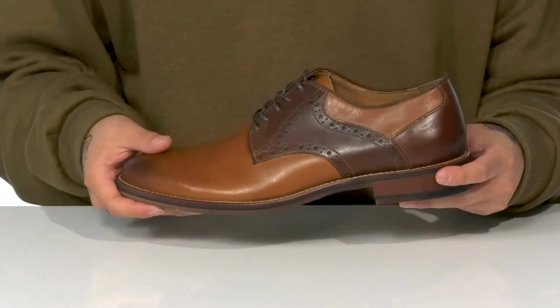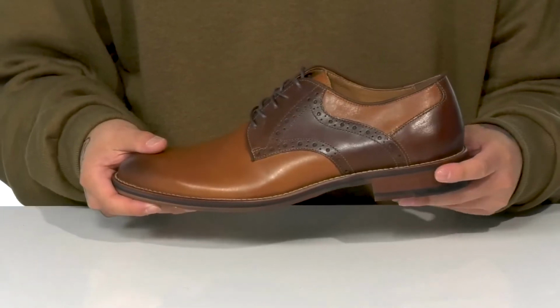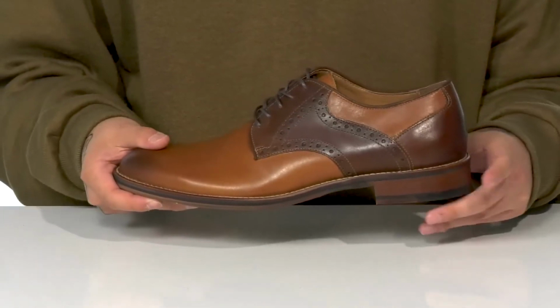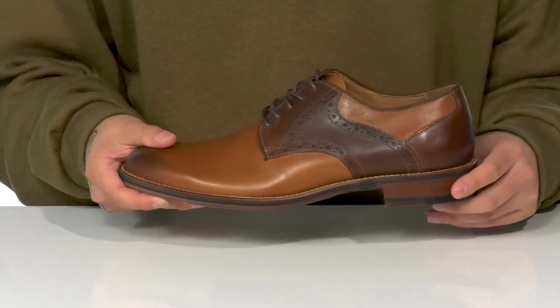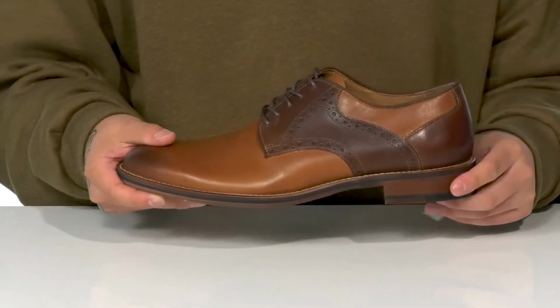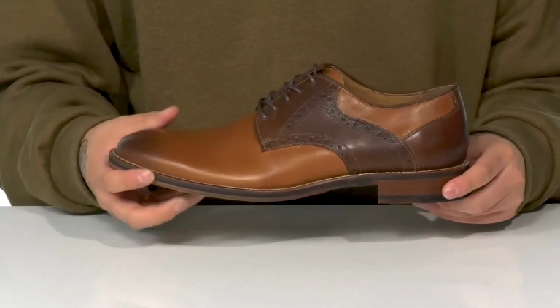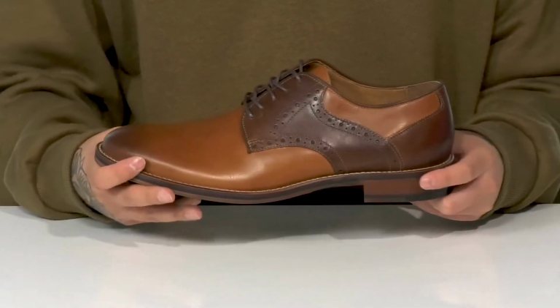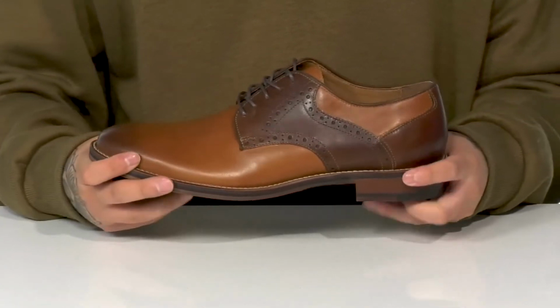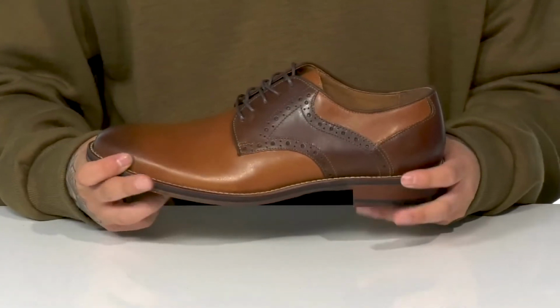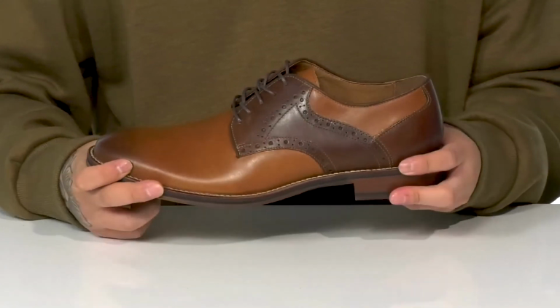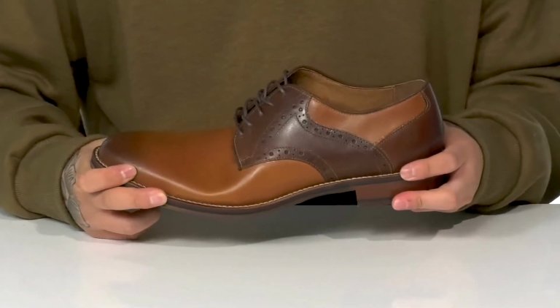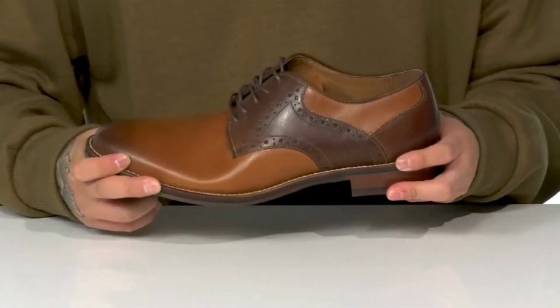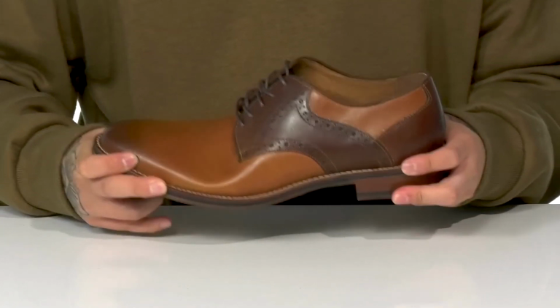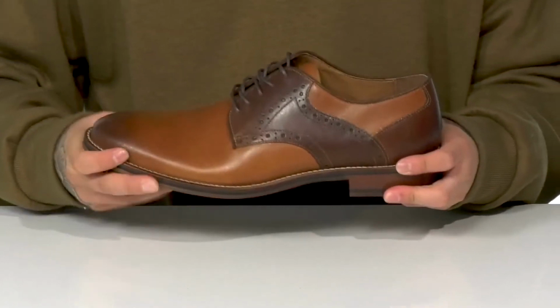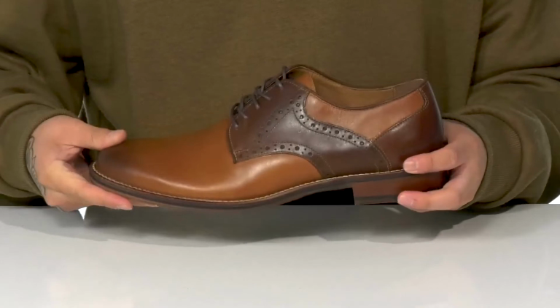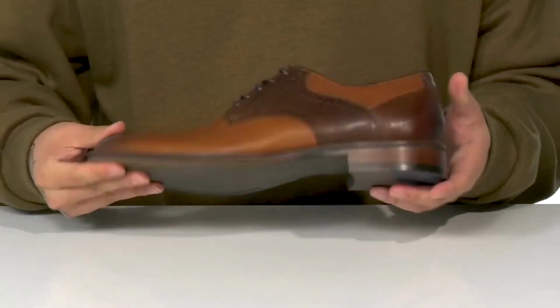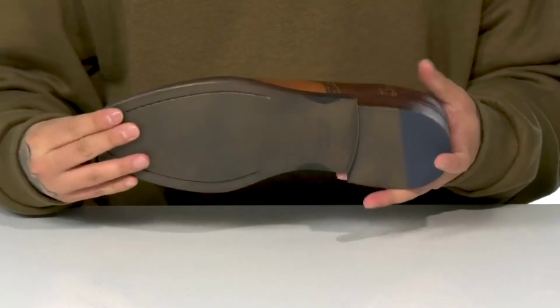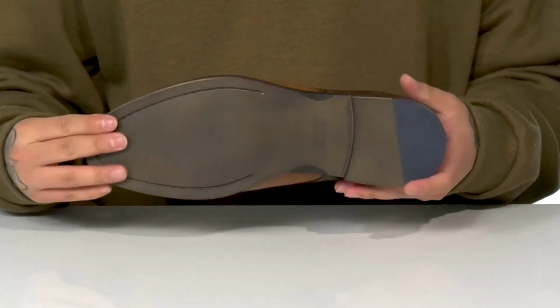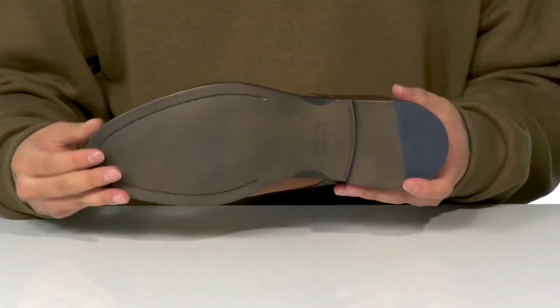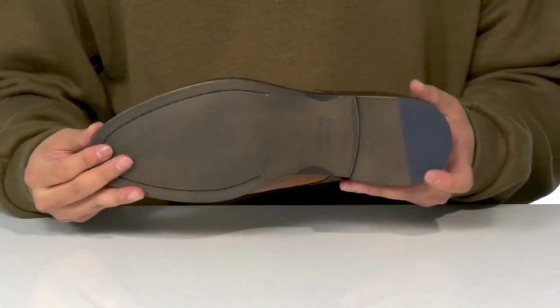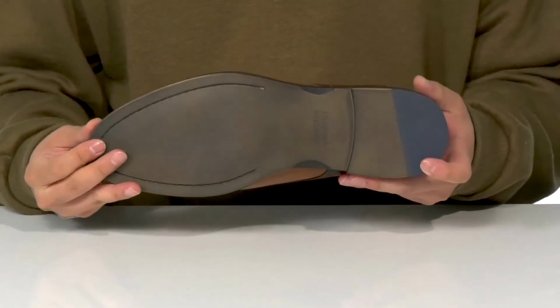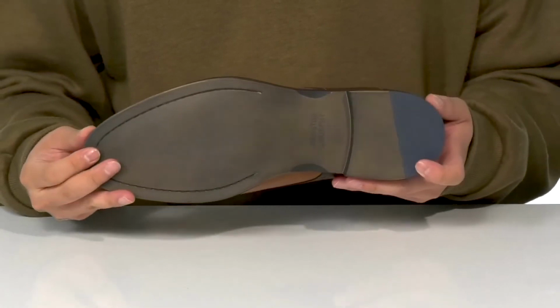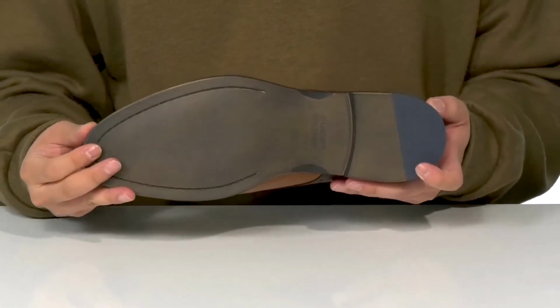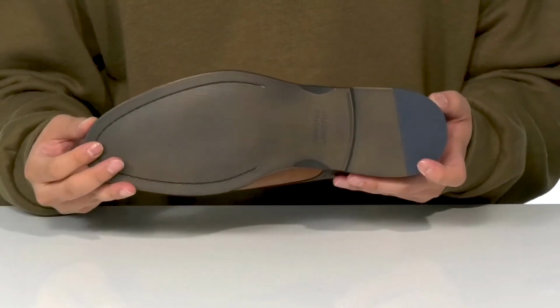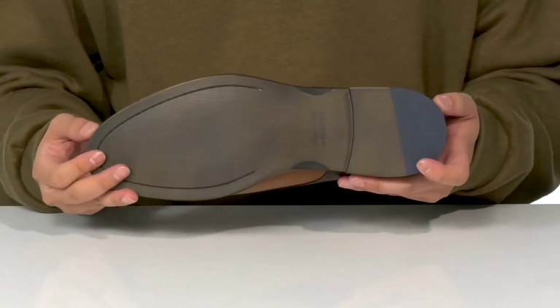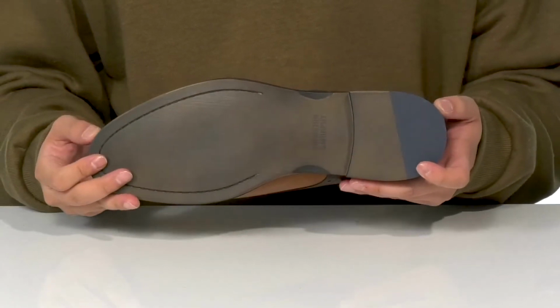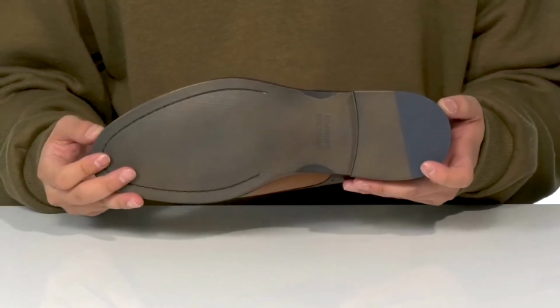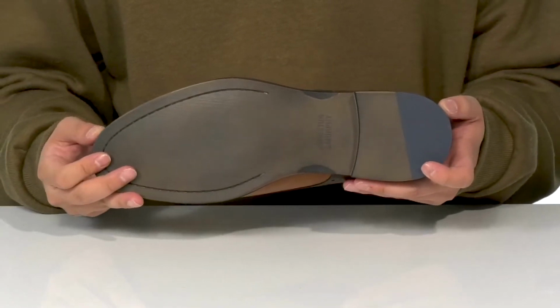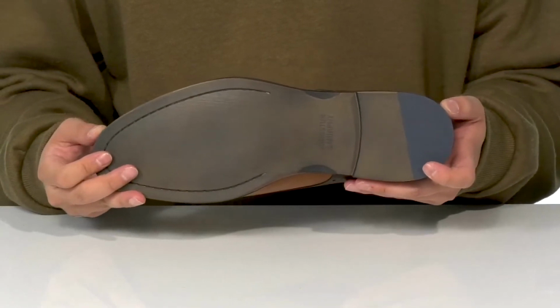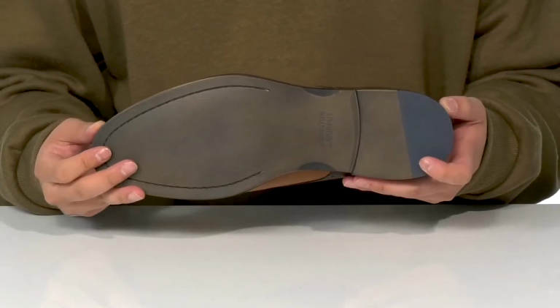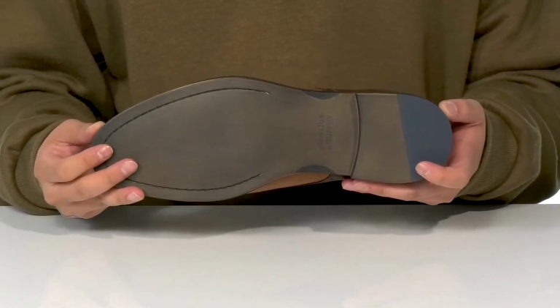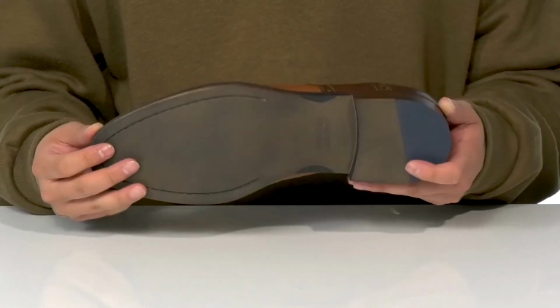Also features reinforced stitching on the bottom half of the shoe for added durability. A stacked heel for a slight bit of height — nice sturdy build on the shoe itself. It all sits on top of a textured synthetic outsole to keep you stable.